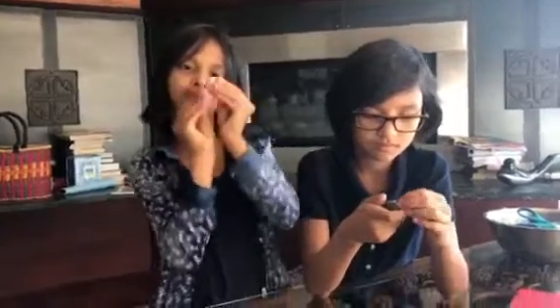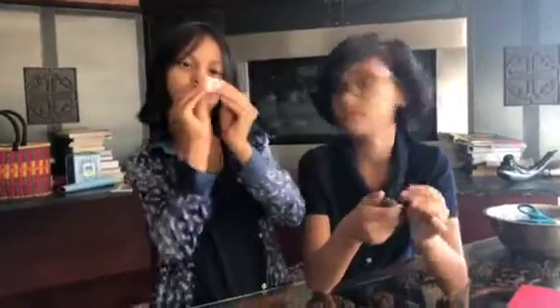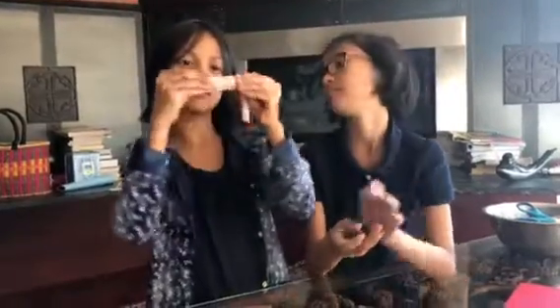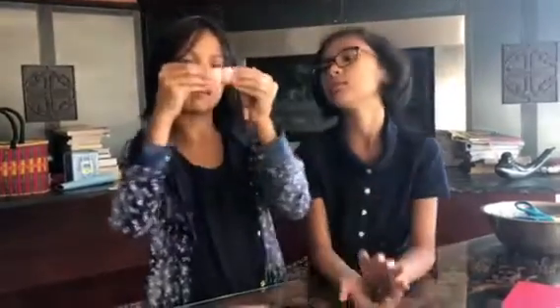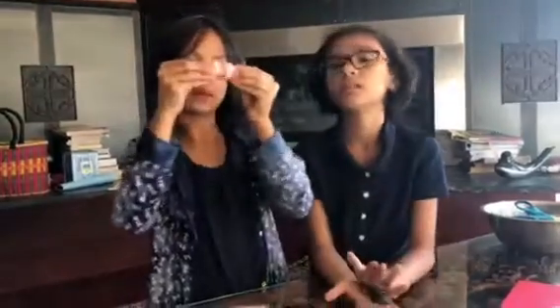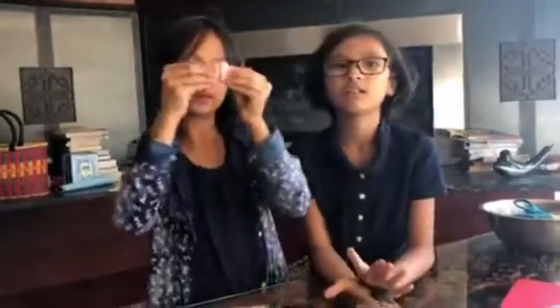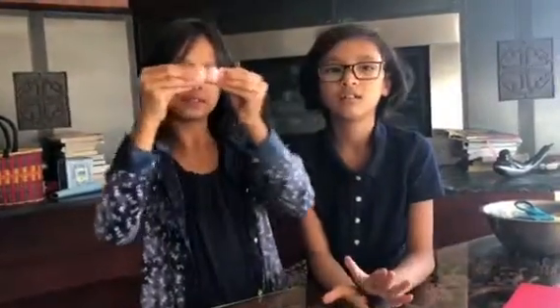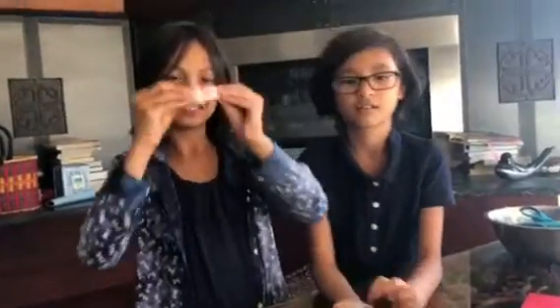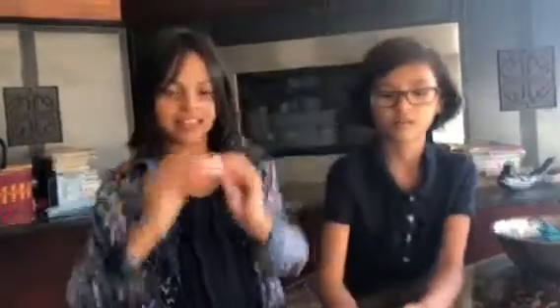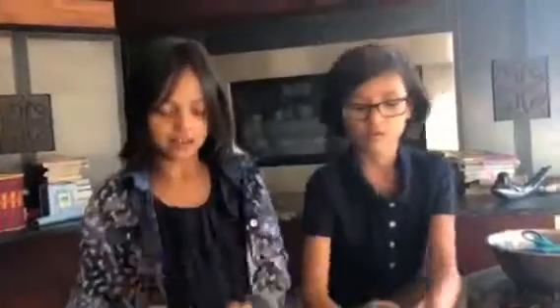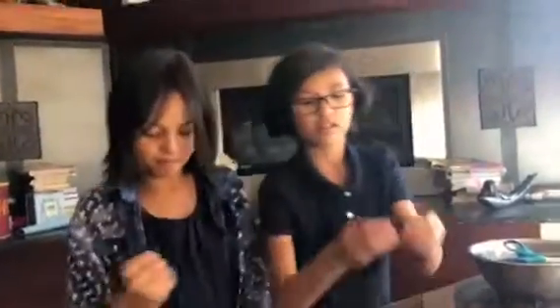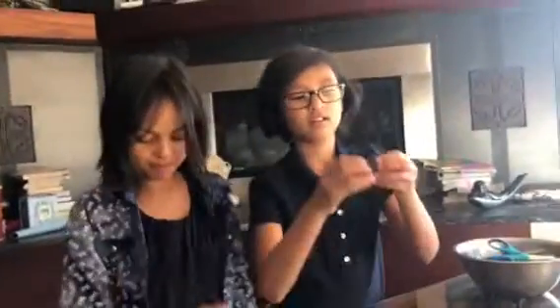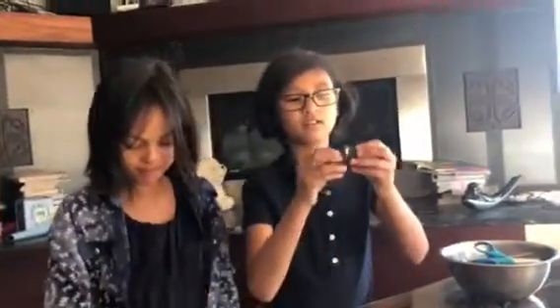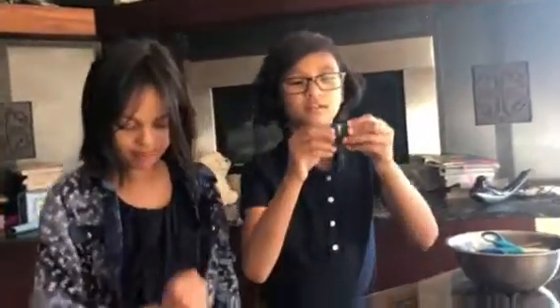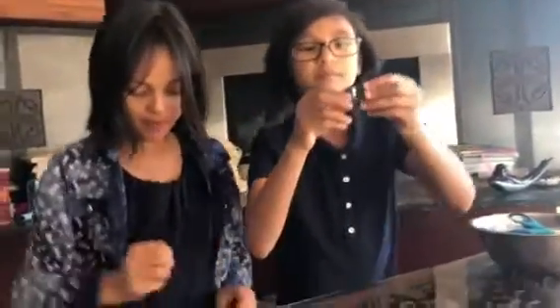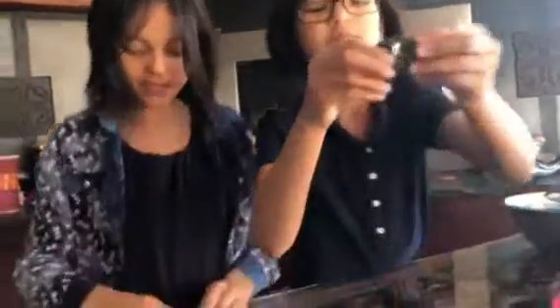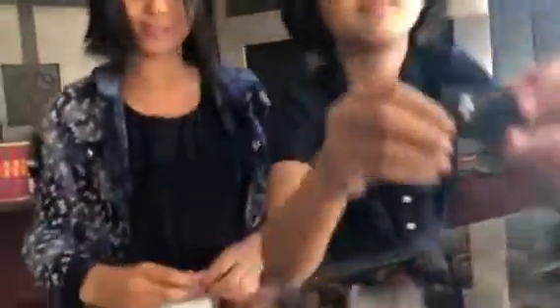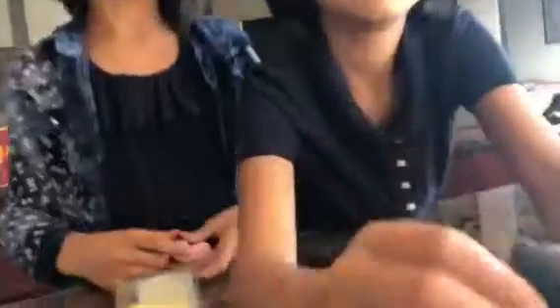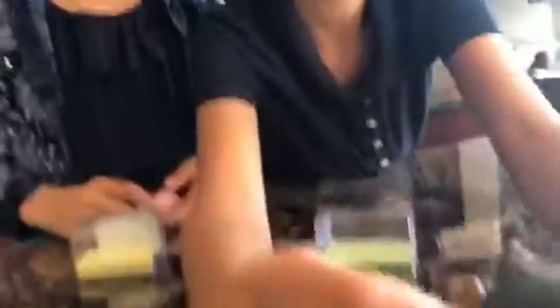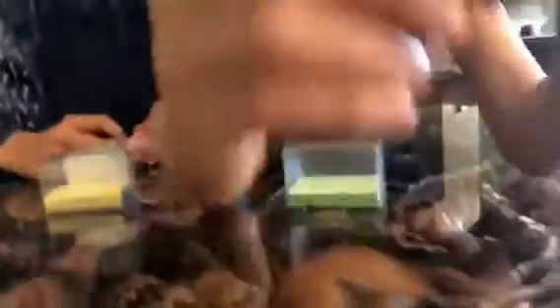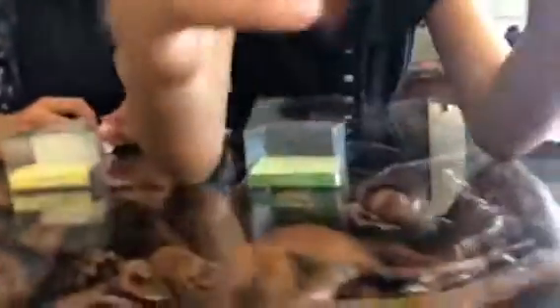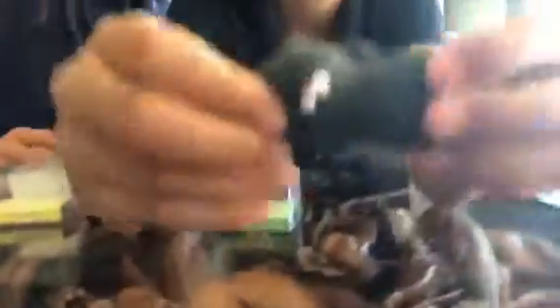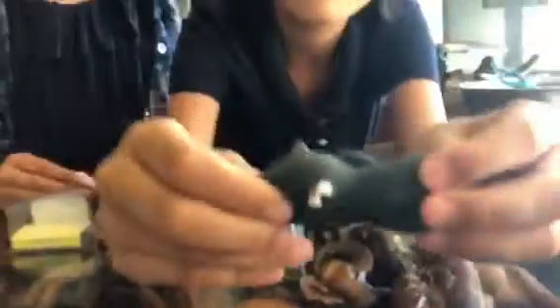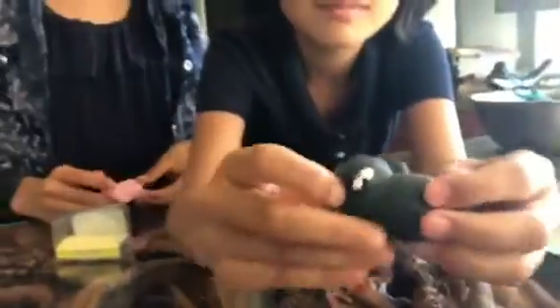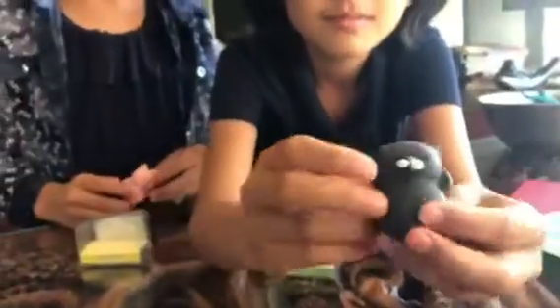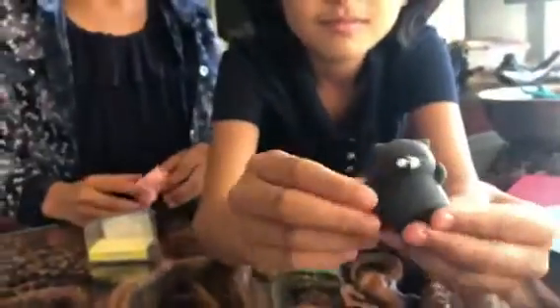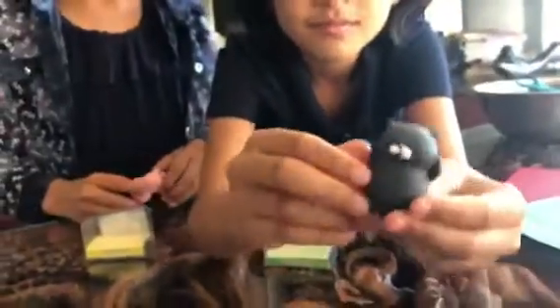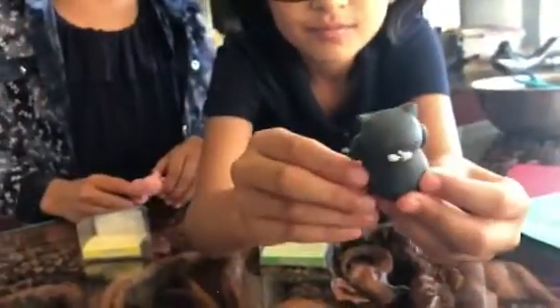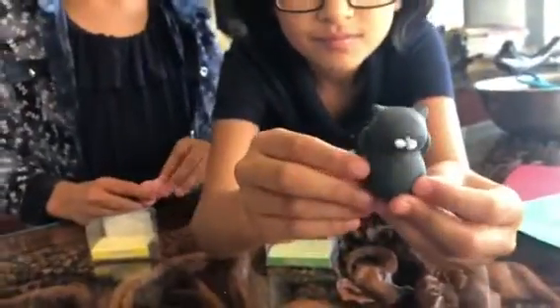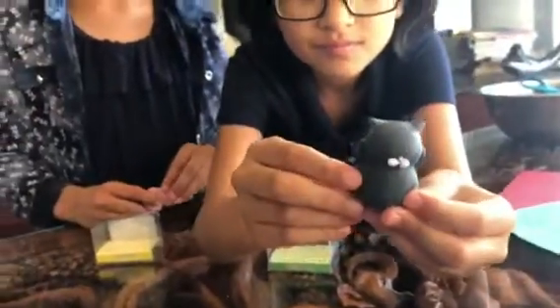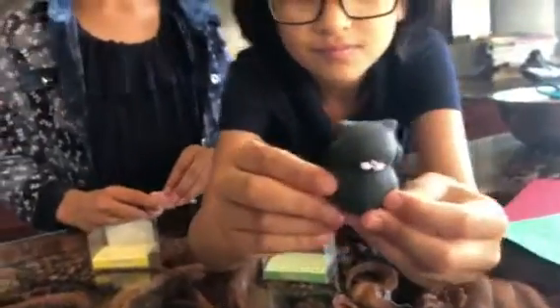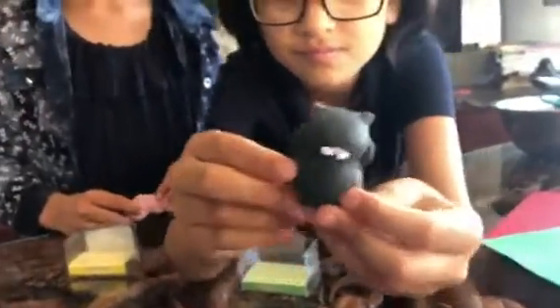Wow, how cool! Let me get a close up. They're pink. Oh, they're so squishy.